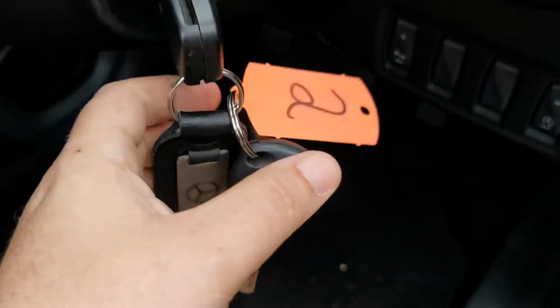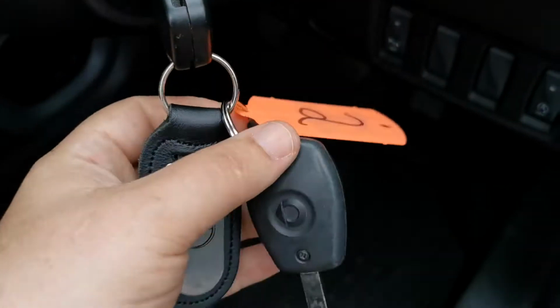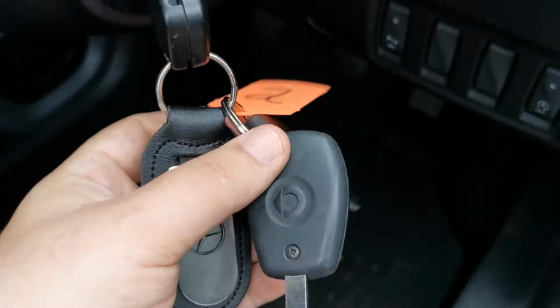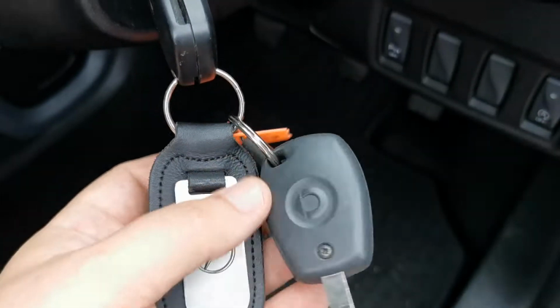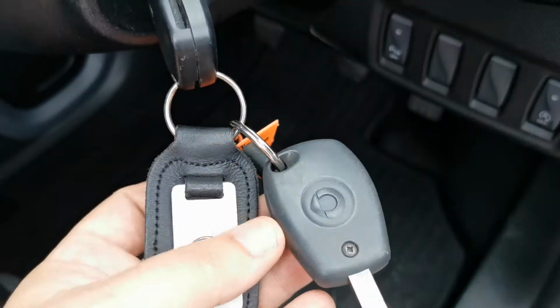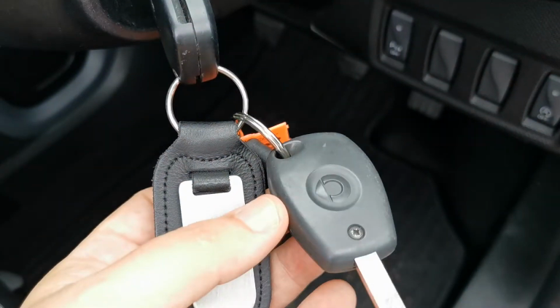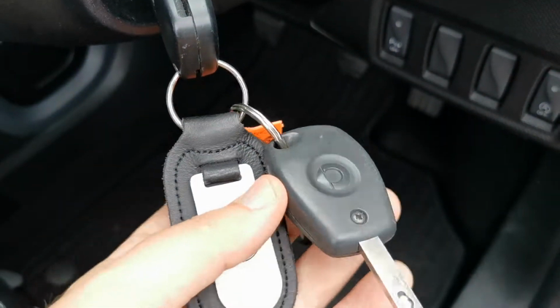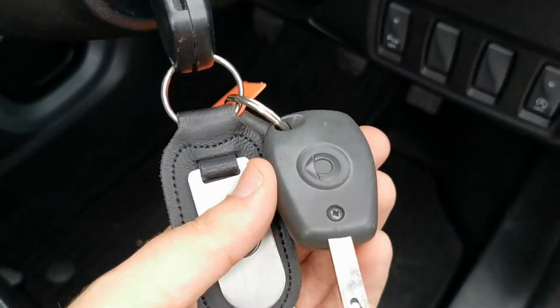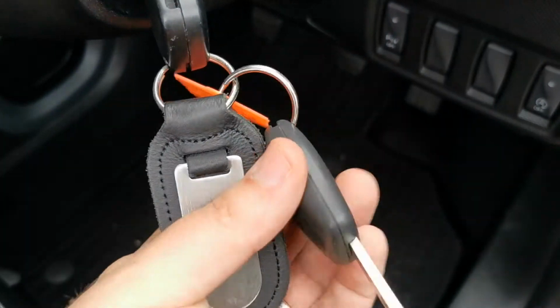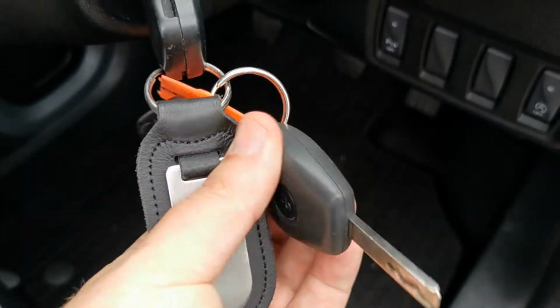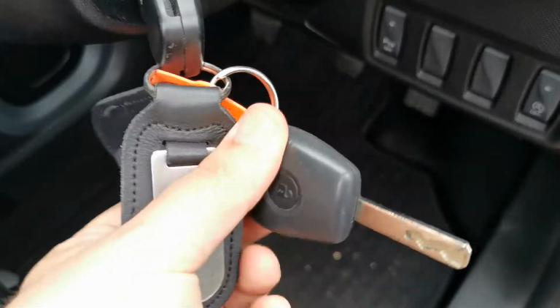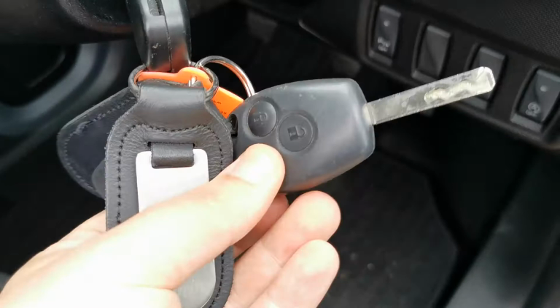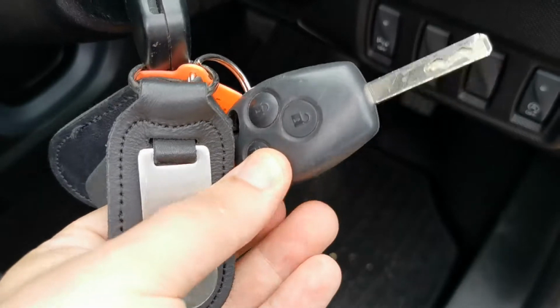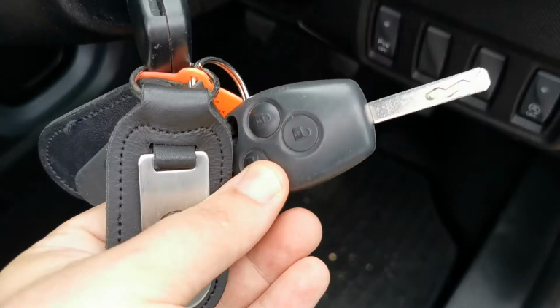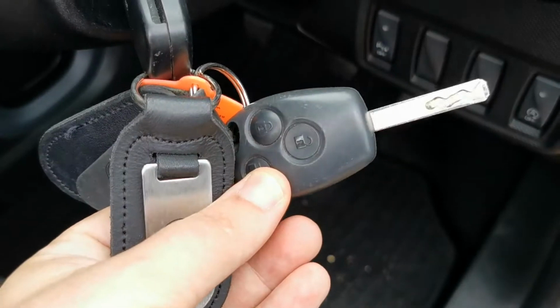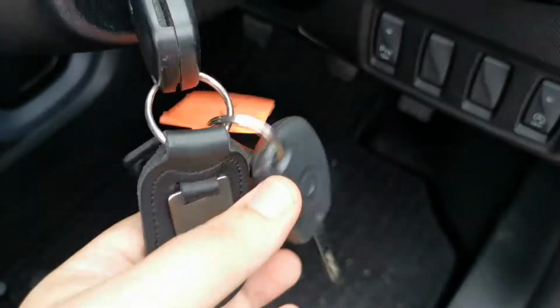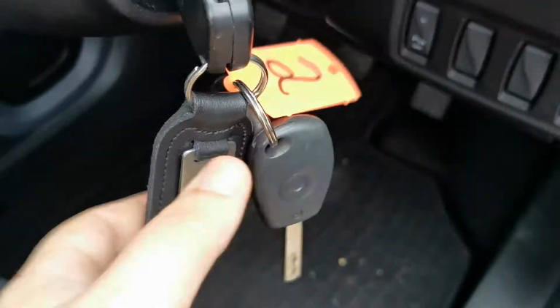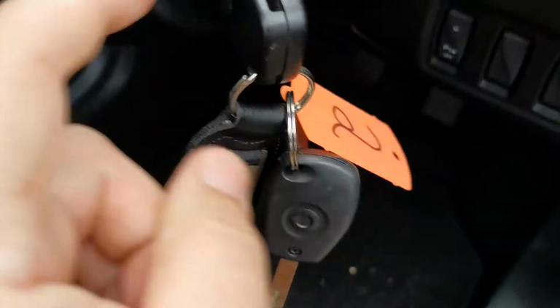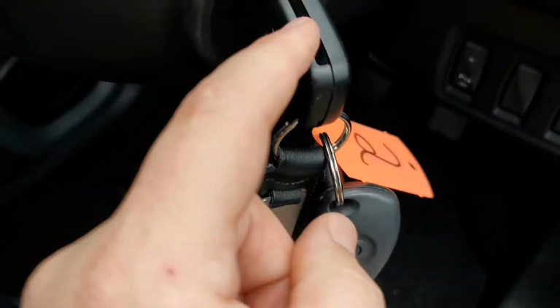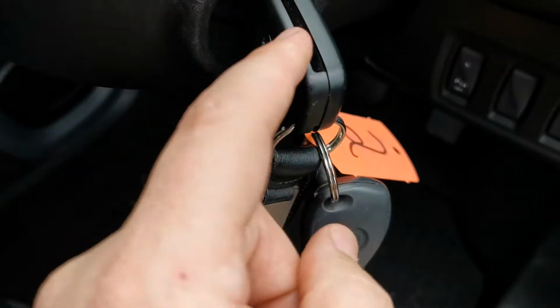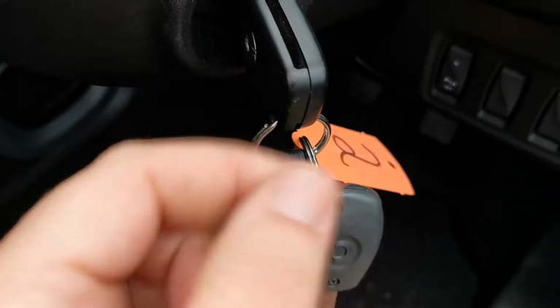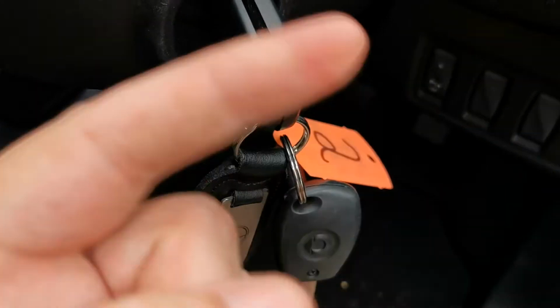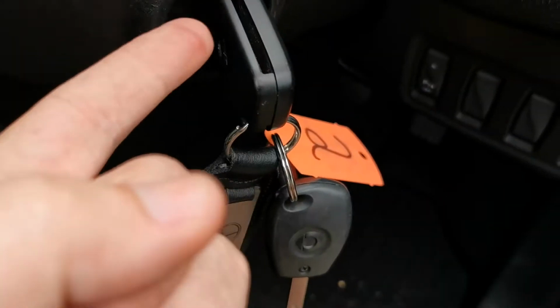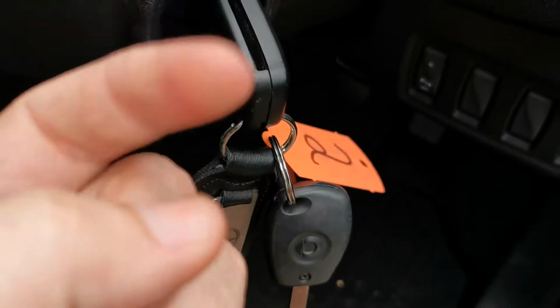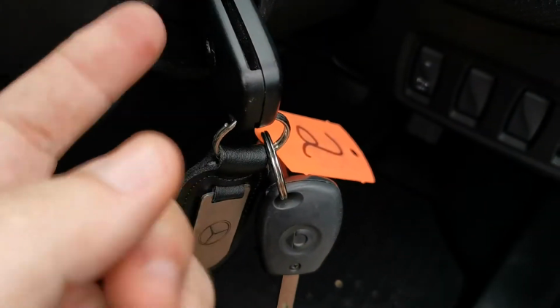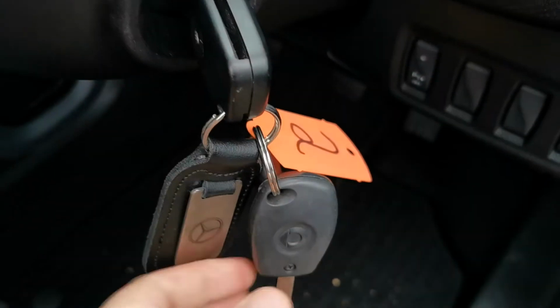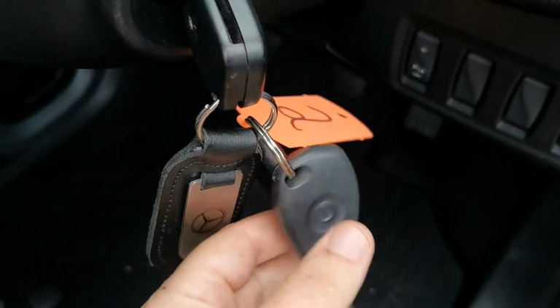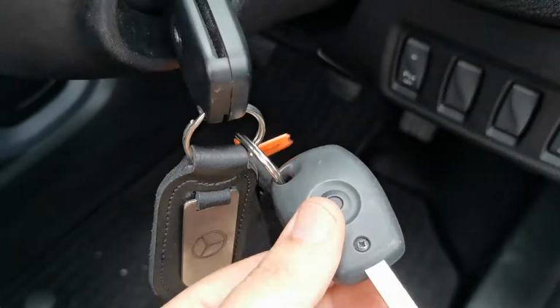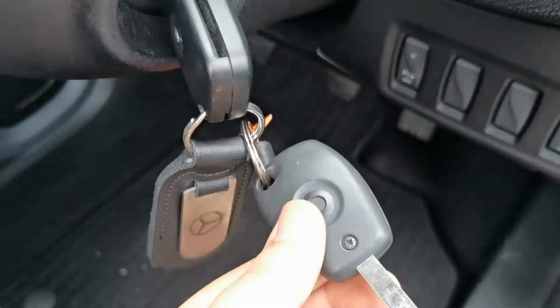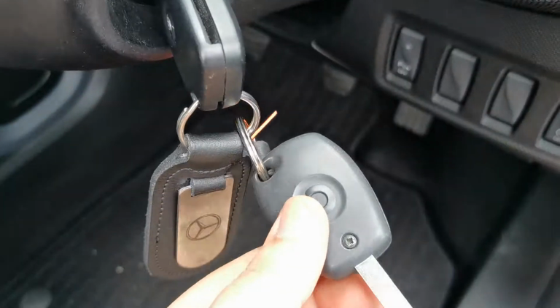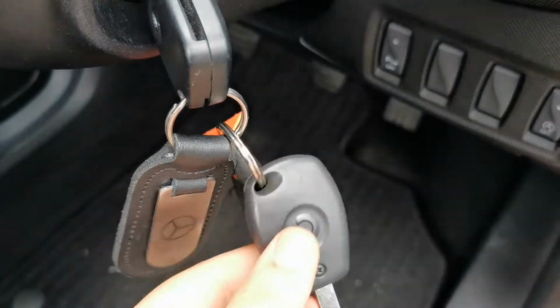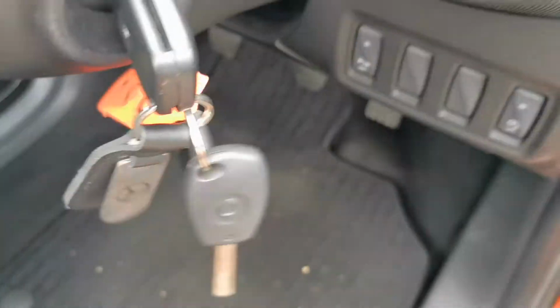Two keys with this one, both remote locking type. This one's a flip-out type key, whereas that's the static one.